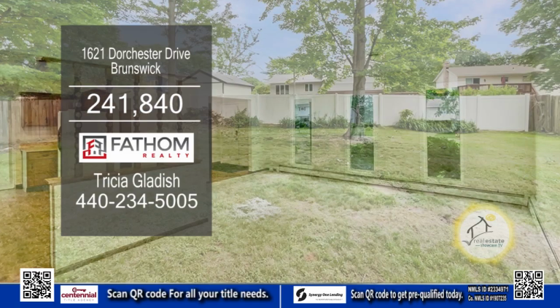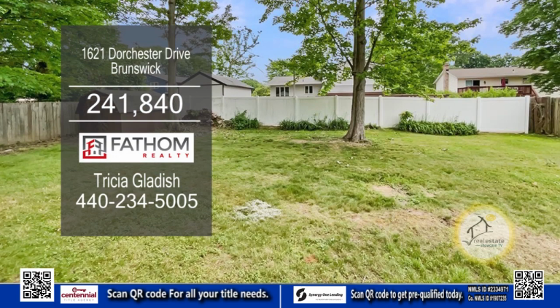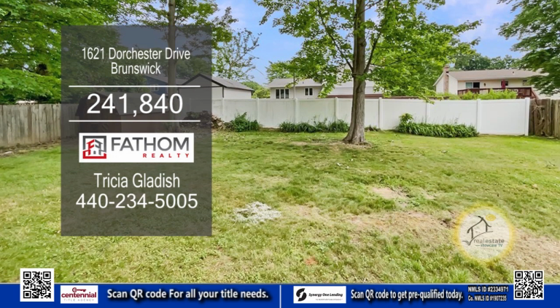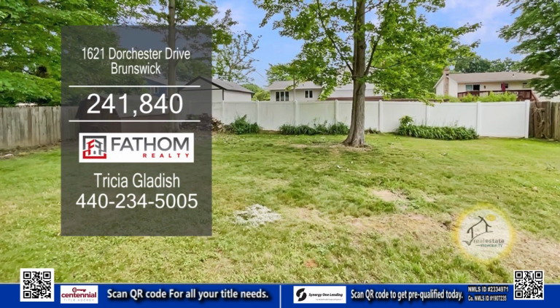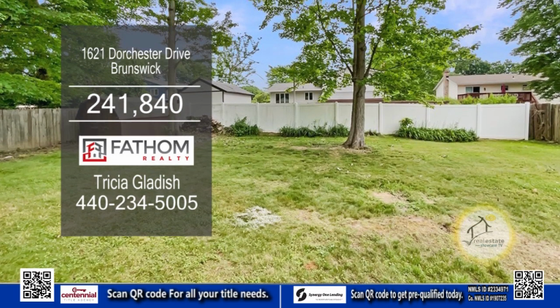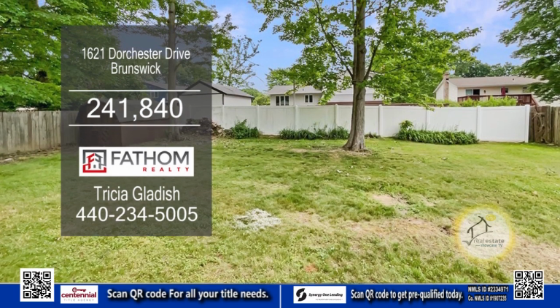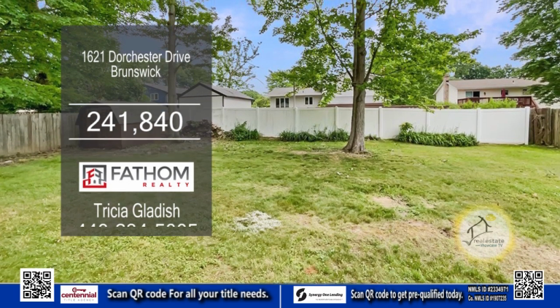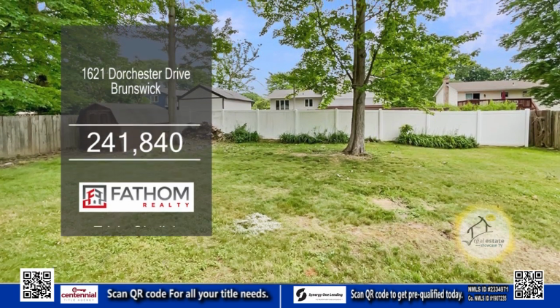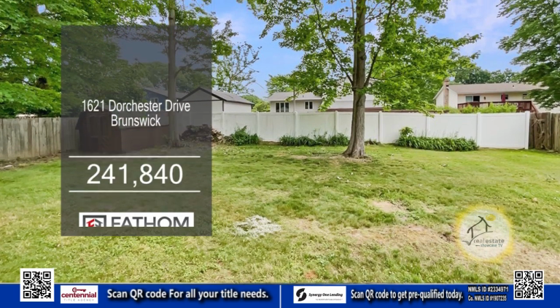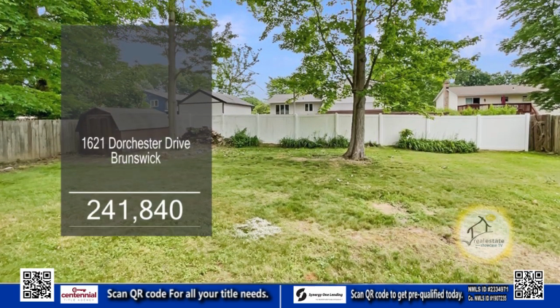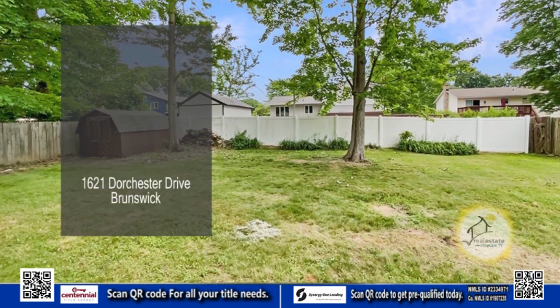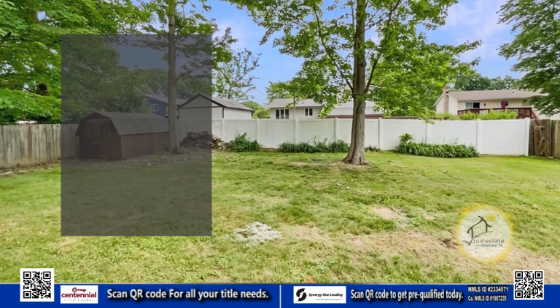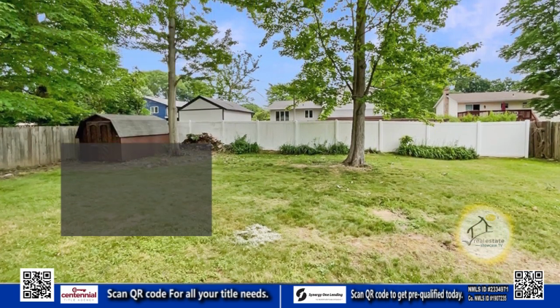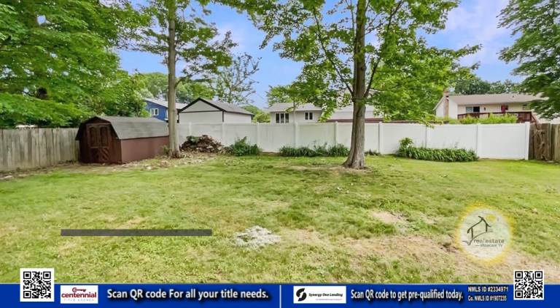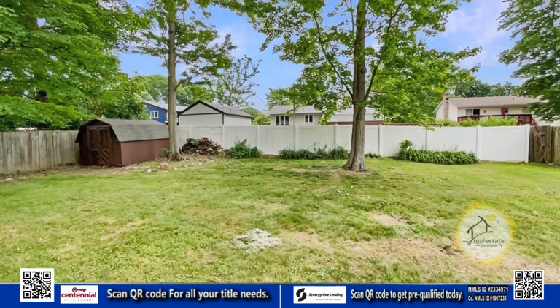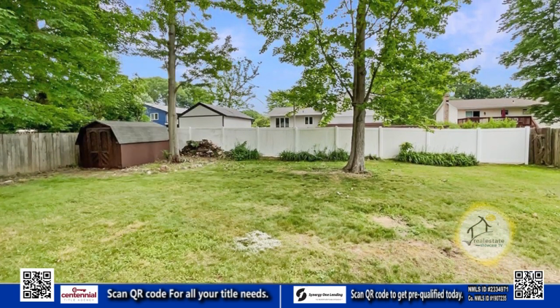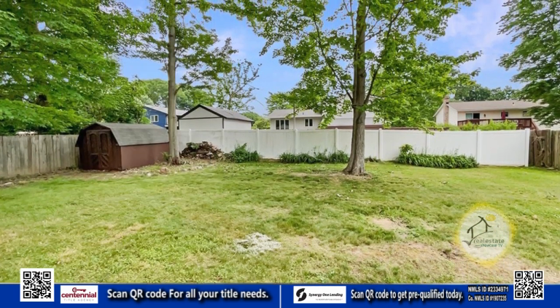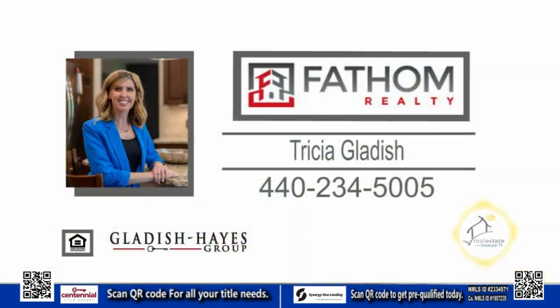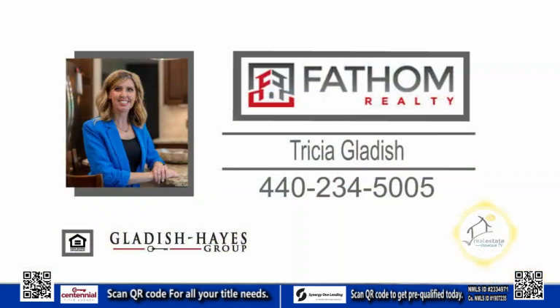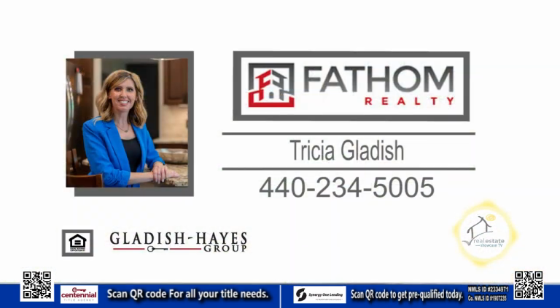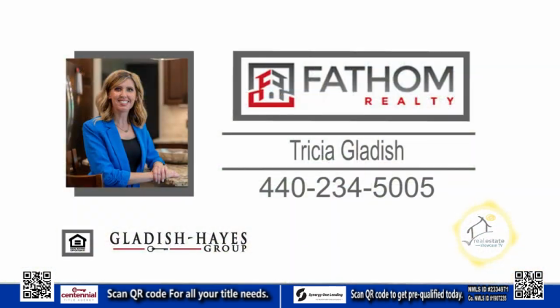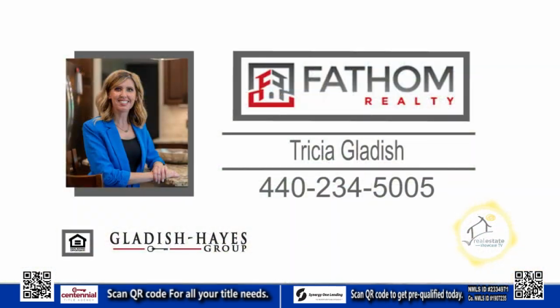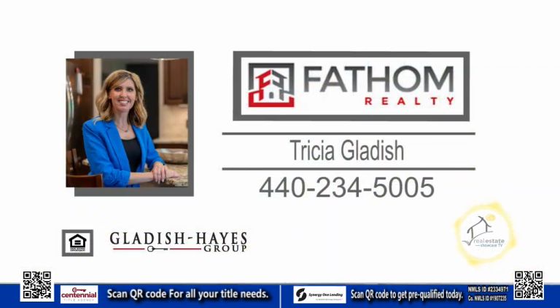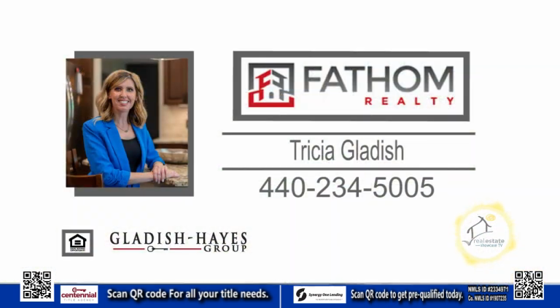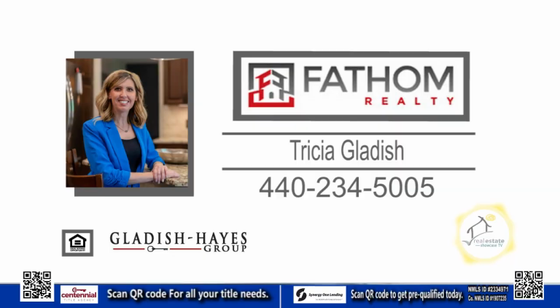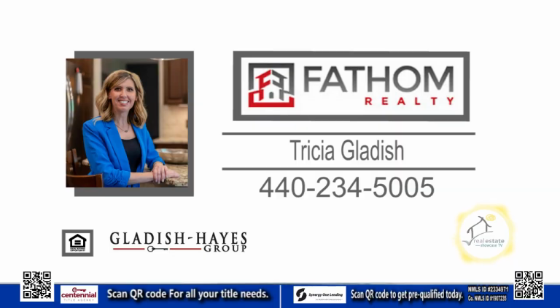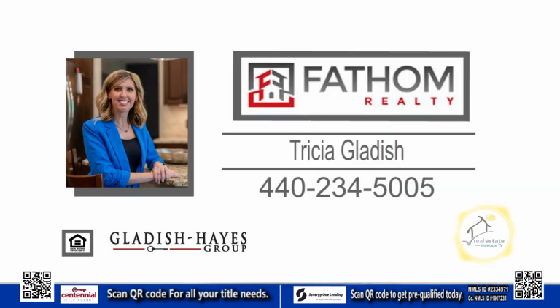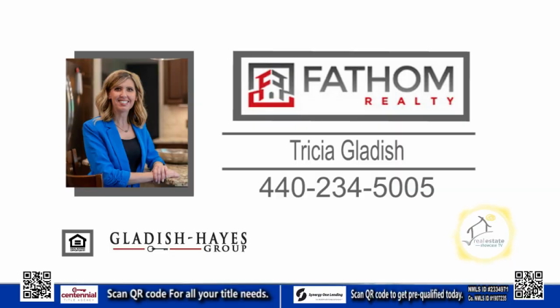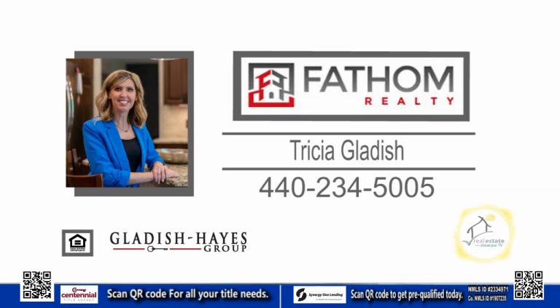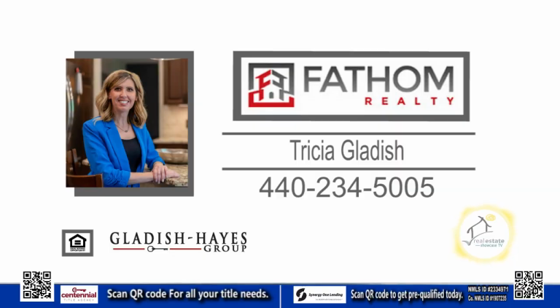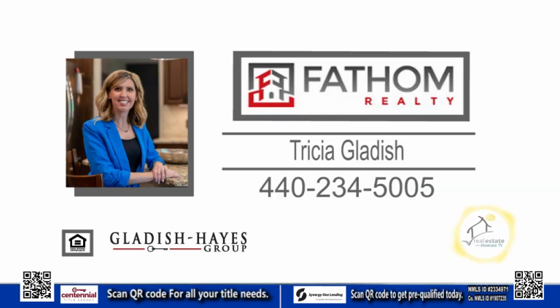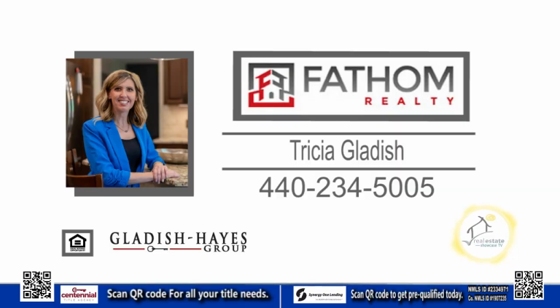The fully fenced backyard is great for the pets to play. Contact Trisha Gladish for more information.